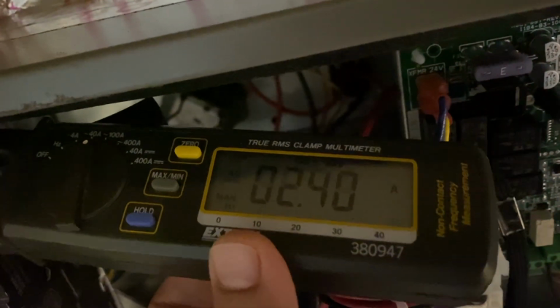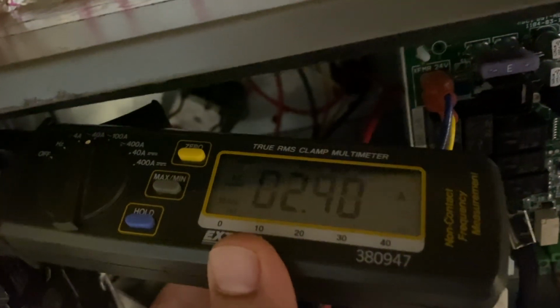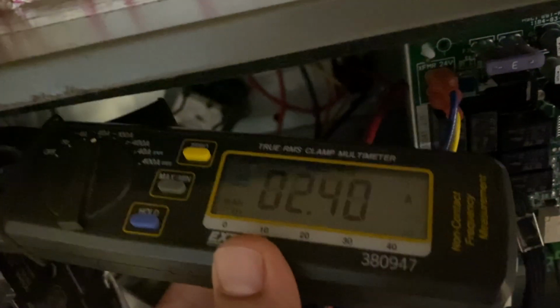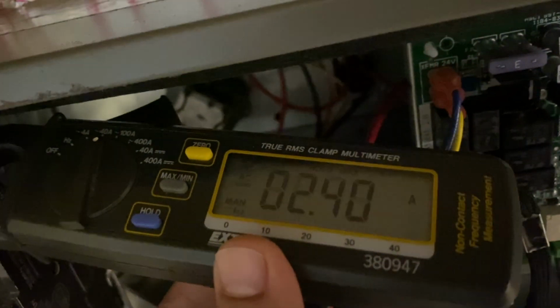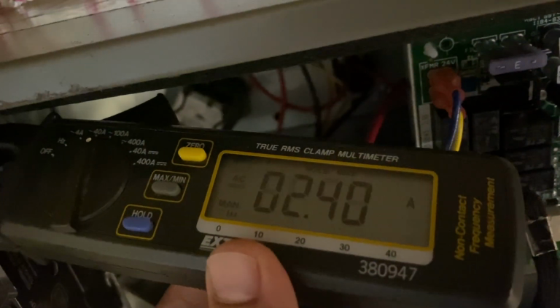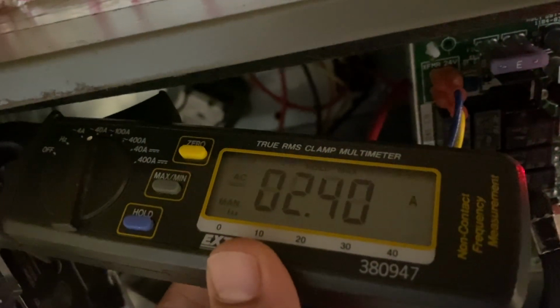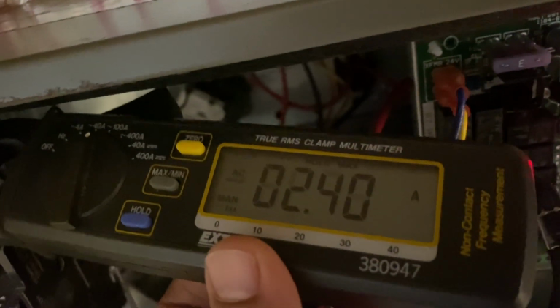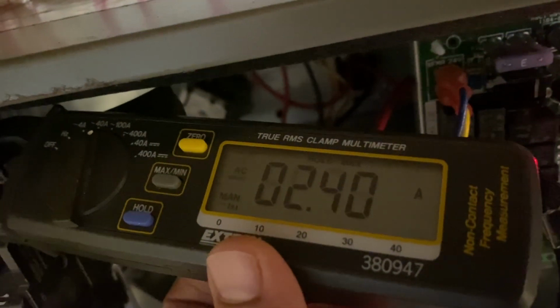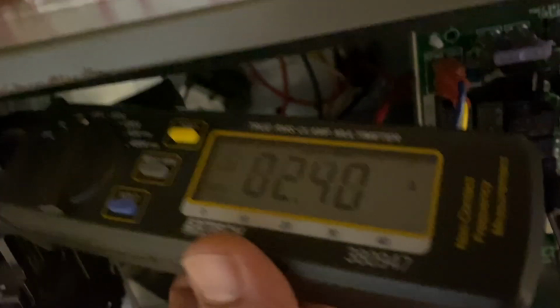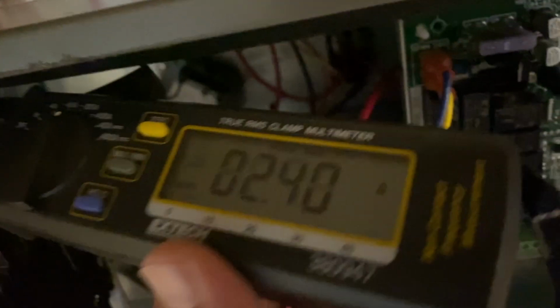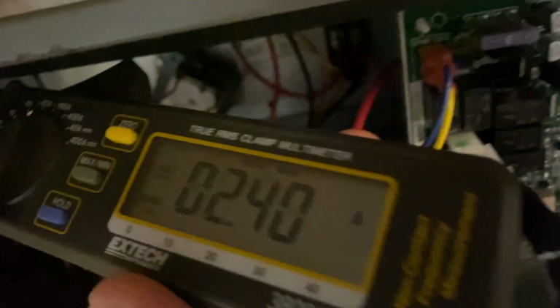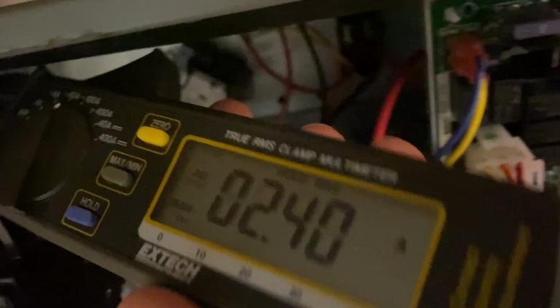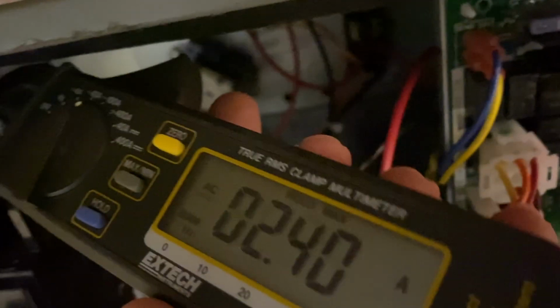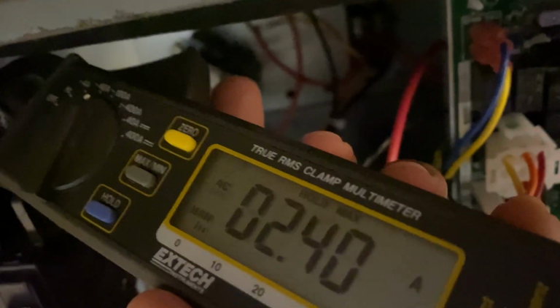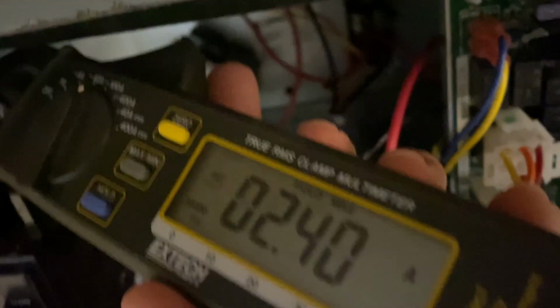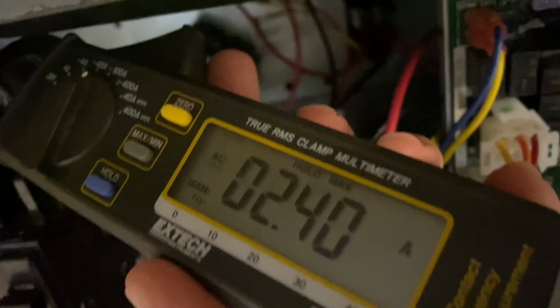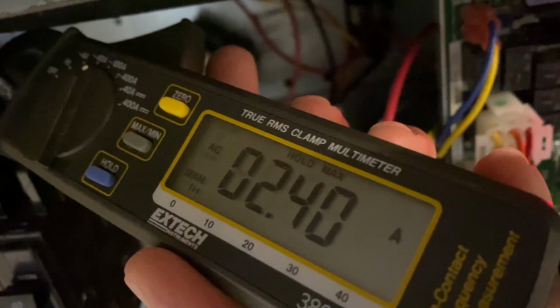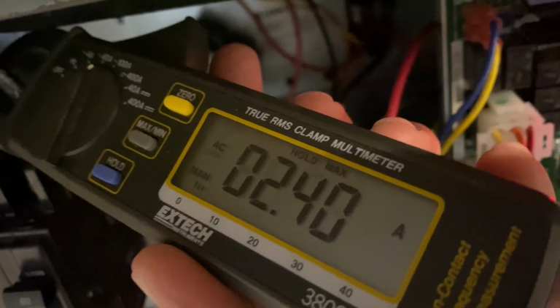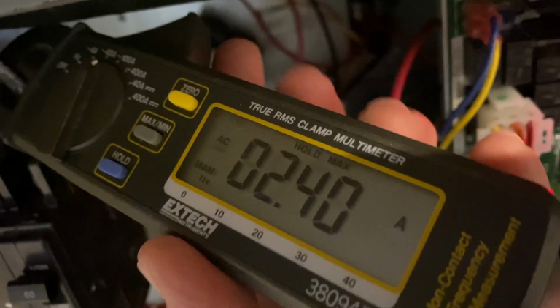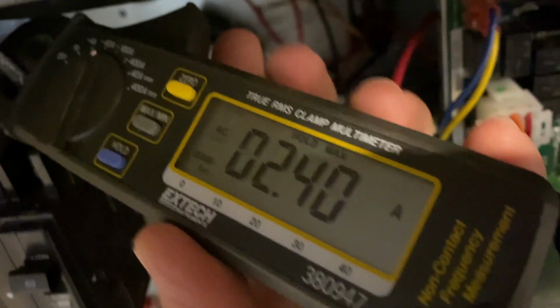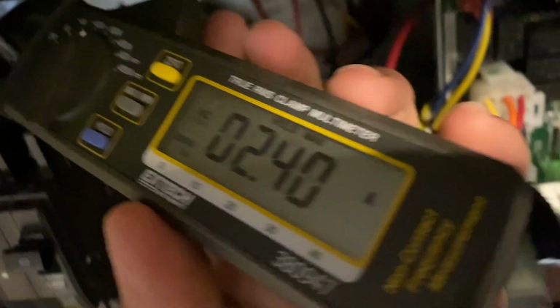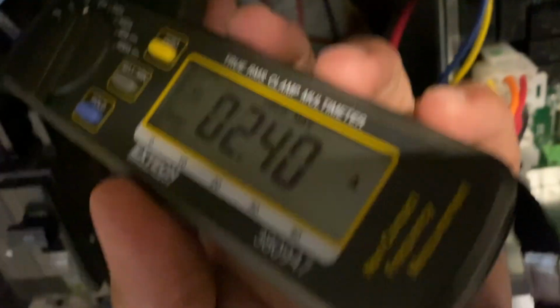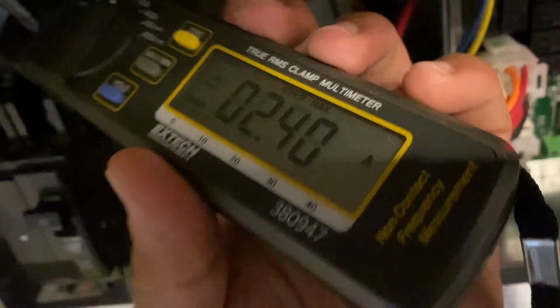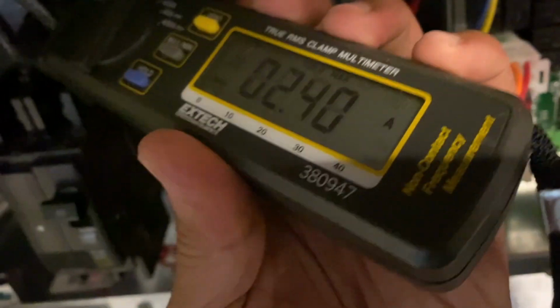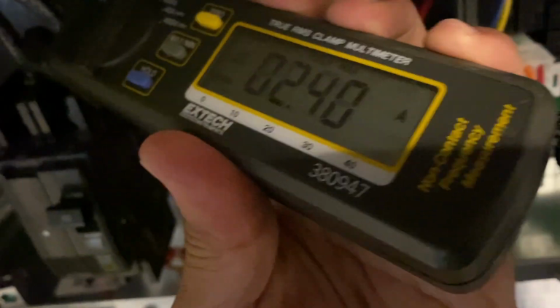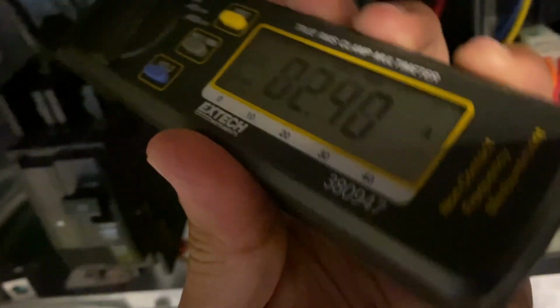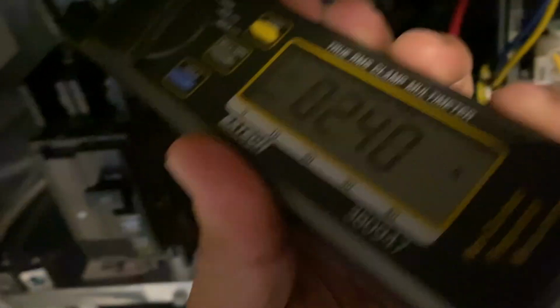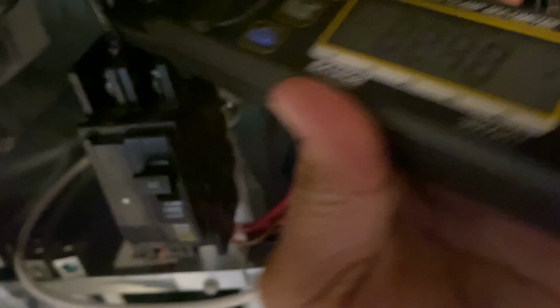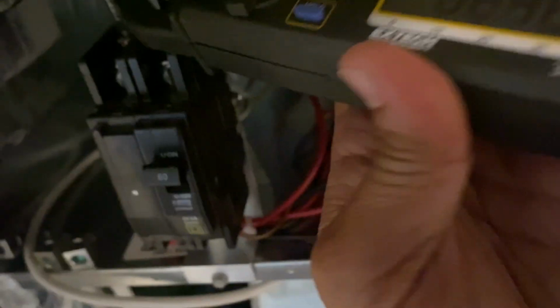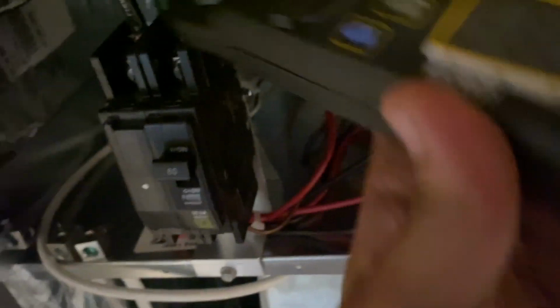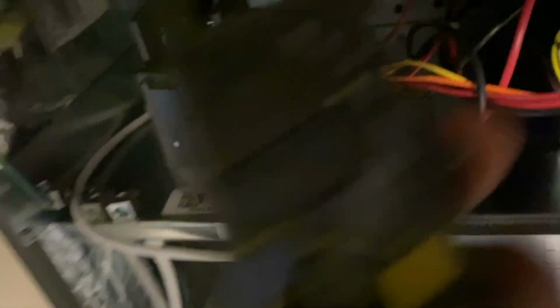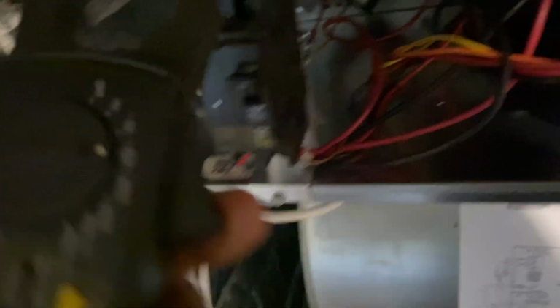It's been running and it seems pretty consistent at 2.4 amps.